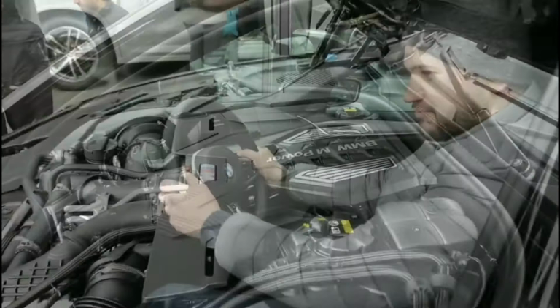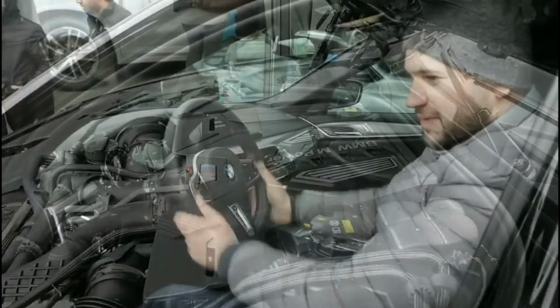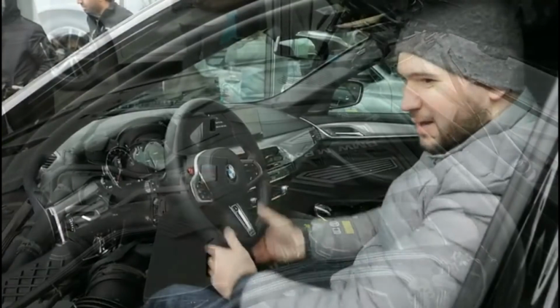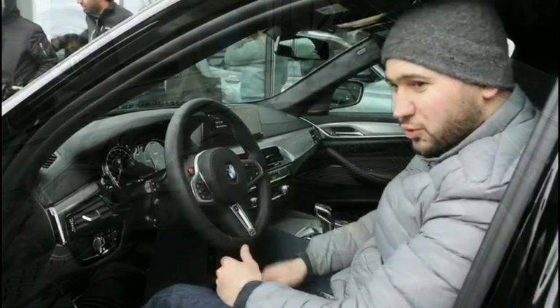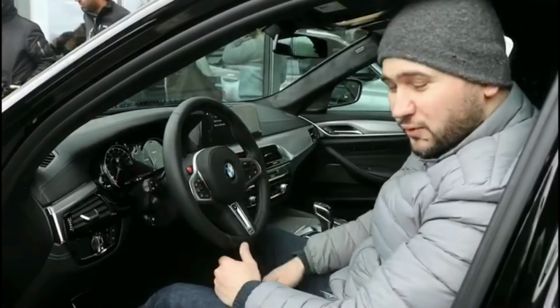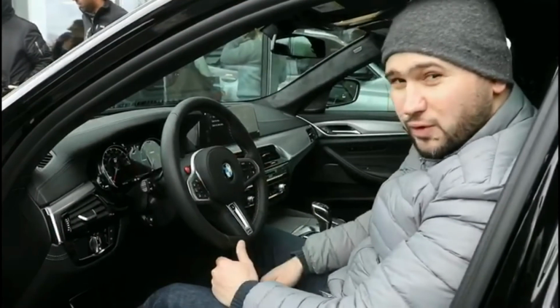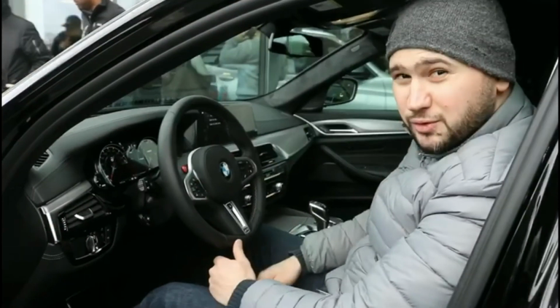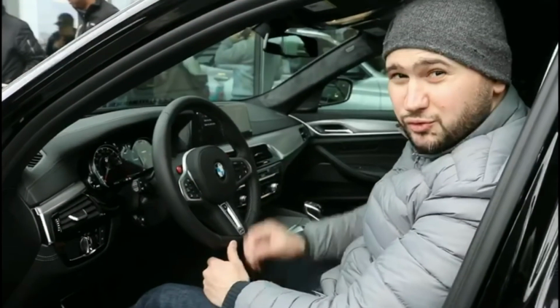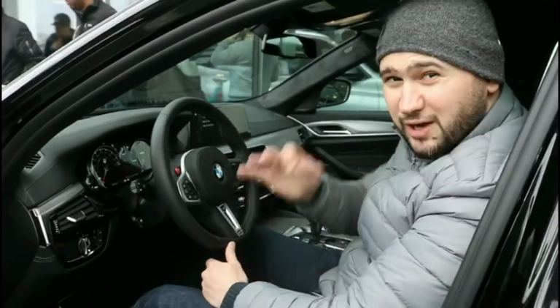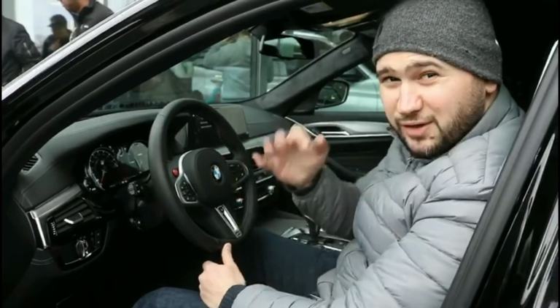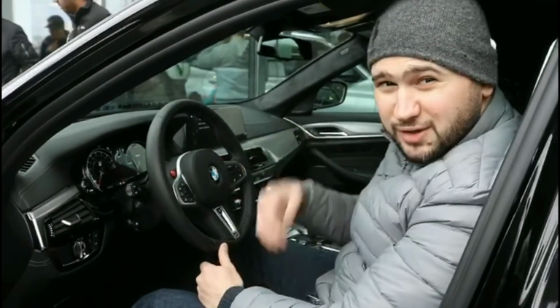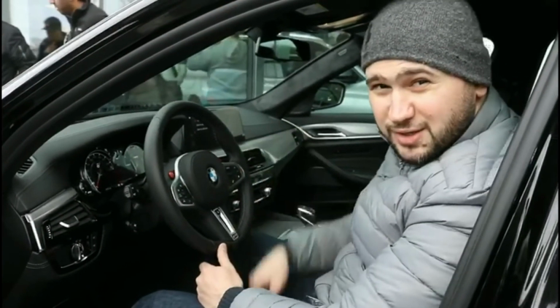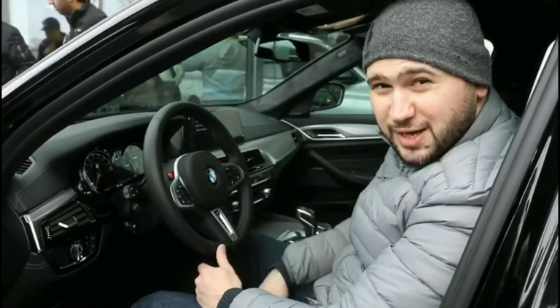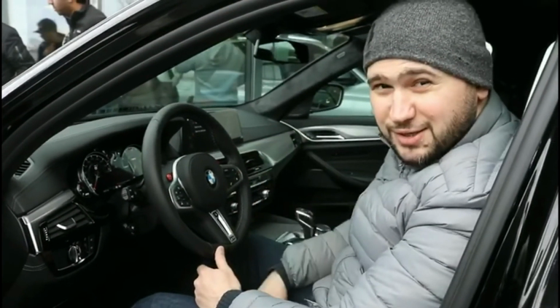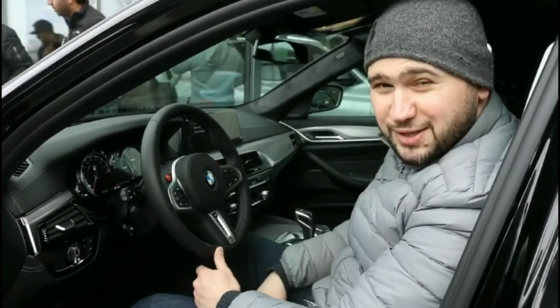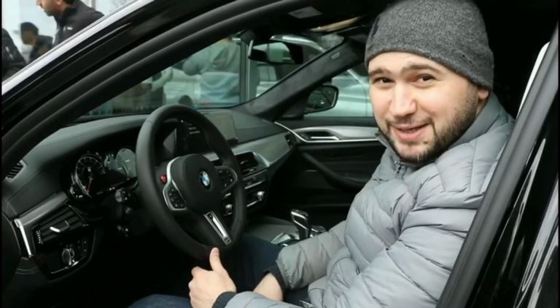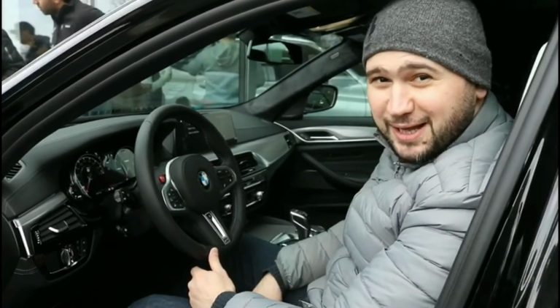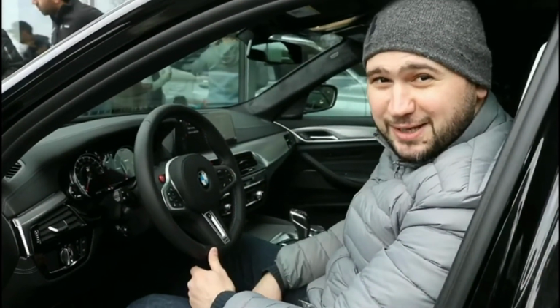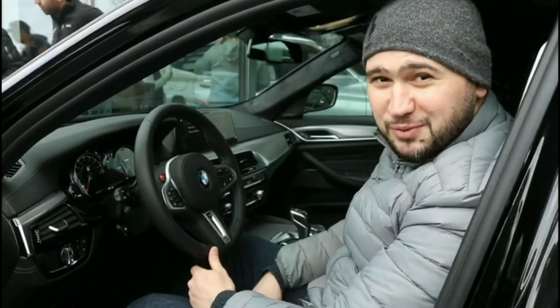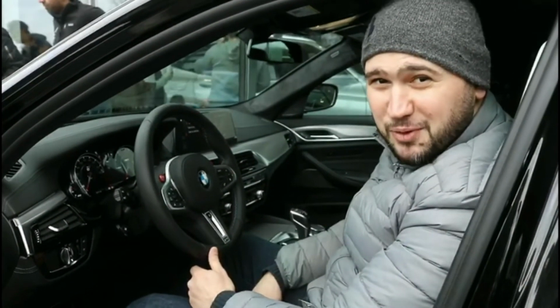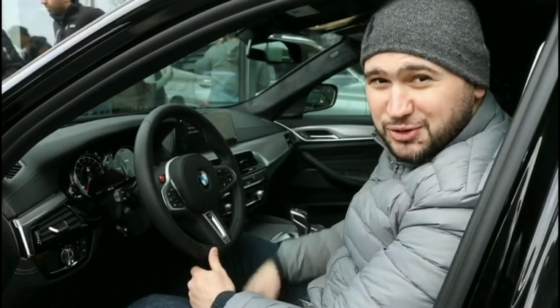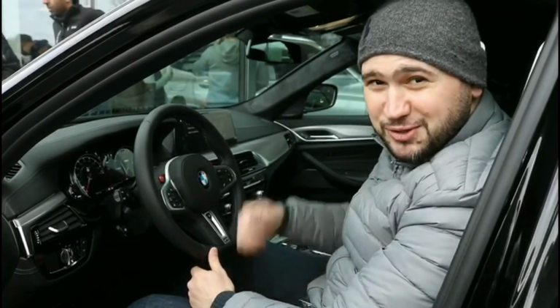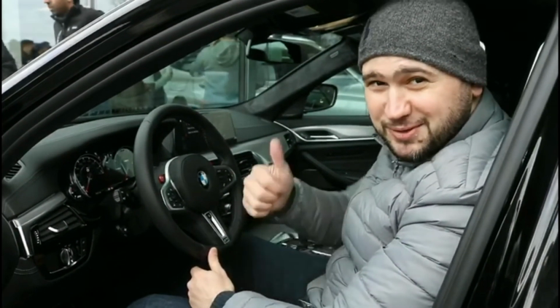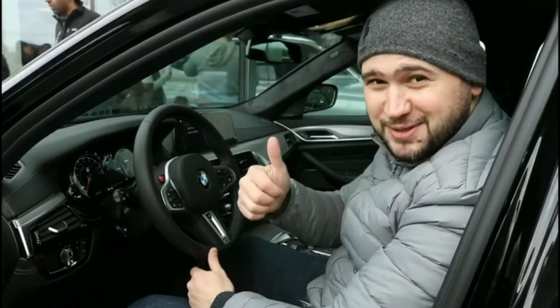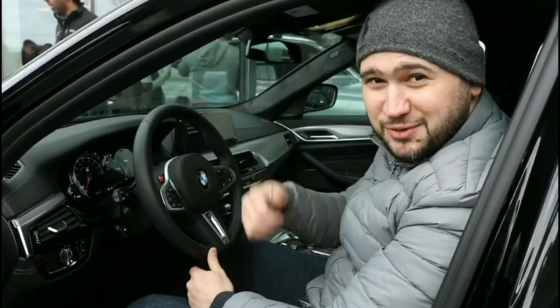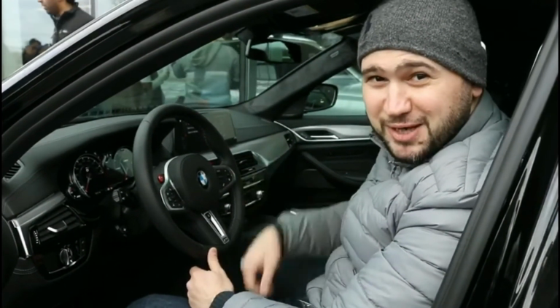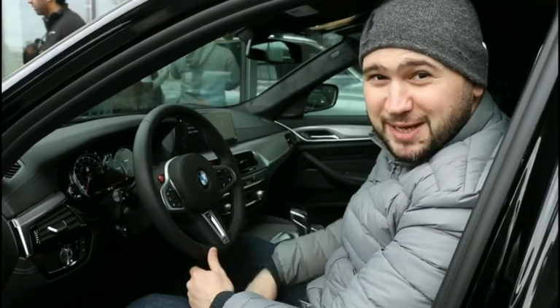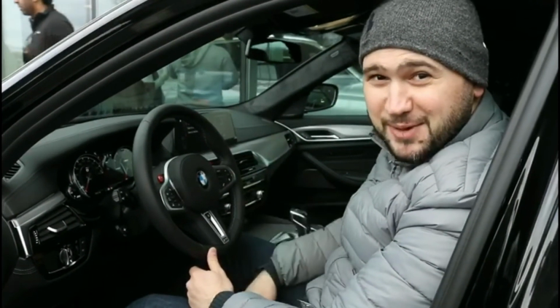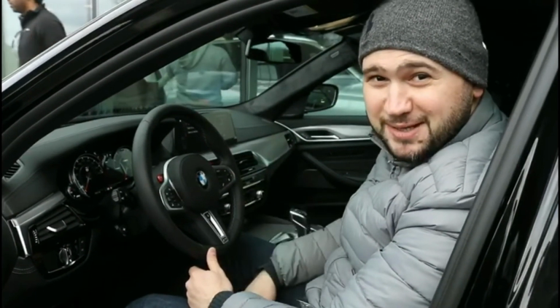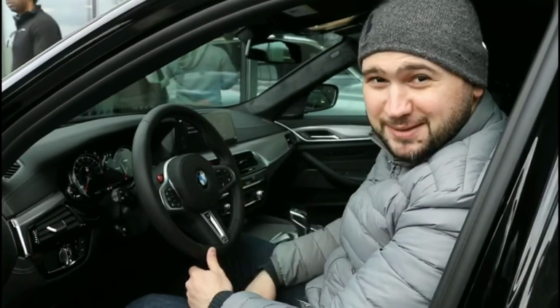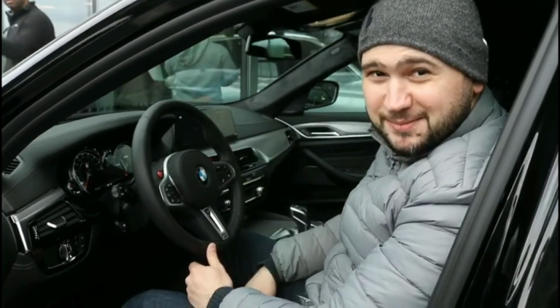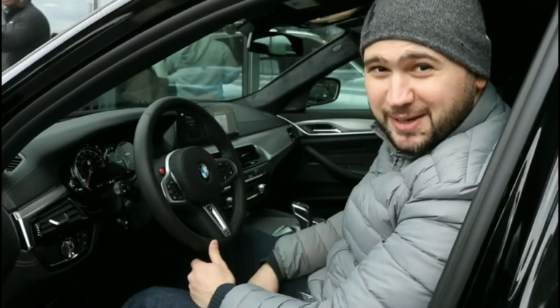I'm looking forward to driving this next. I'll keep you posted. See you next time guys, bye.